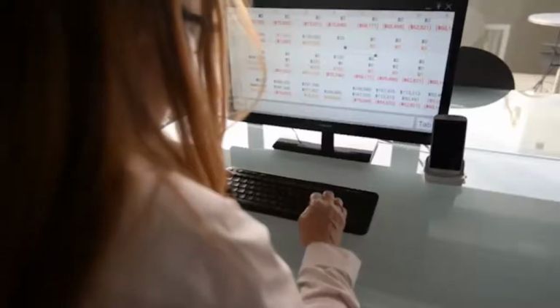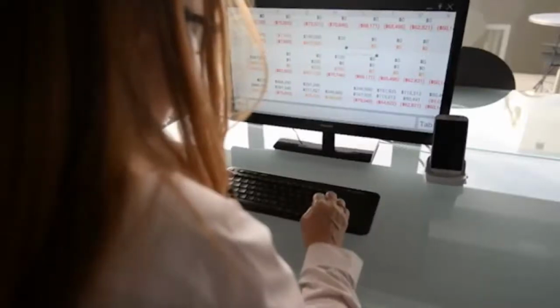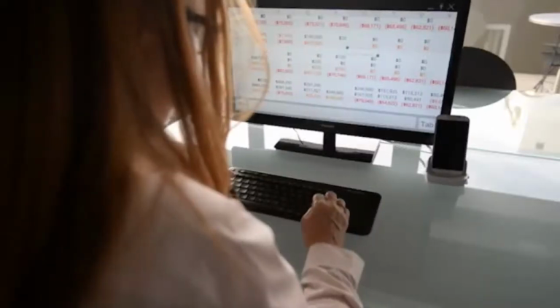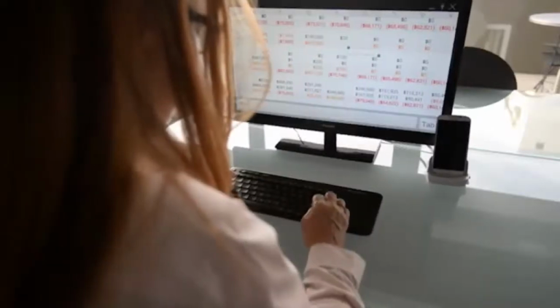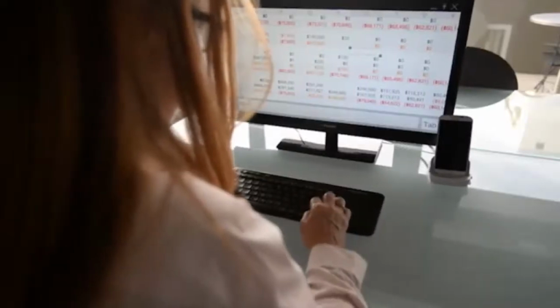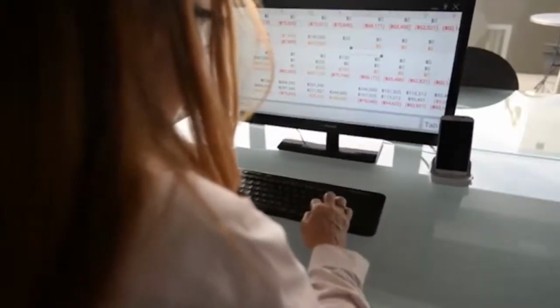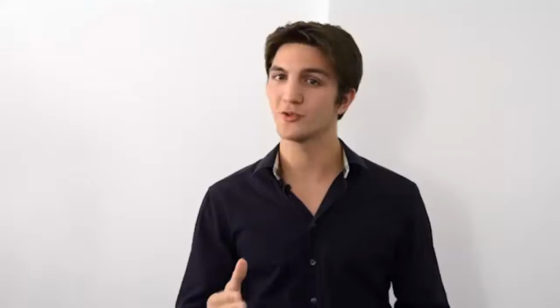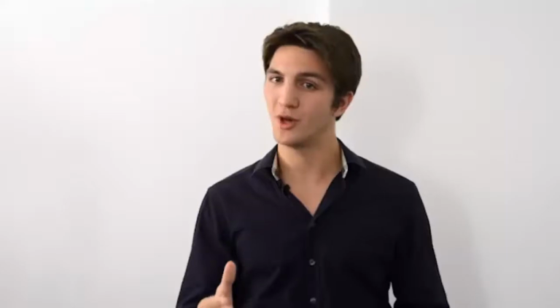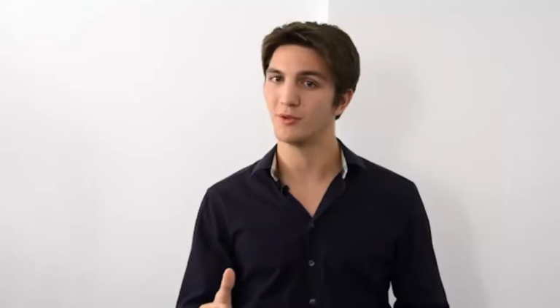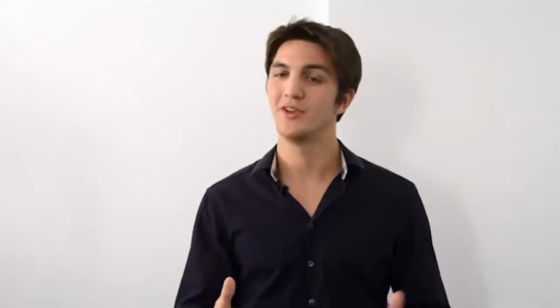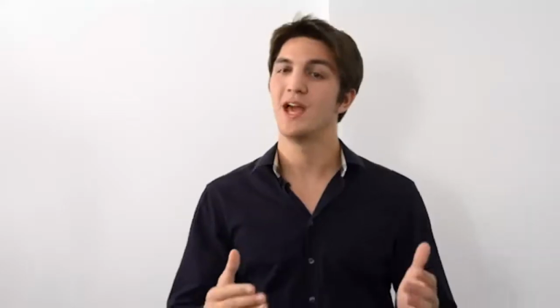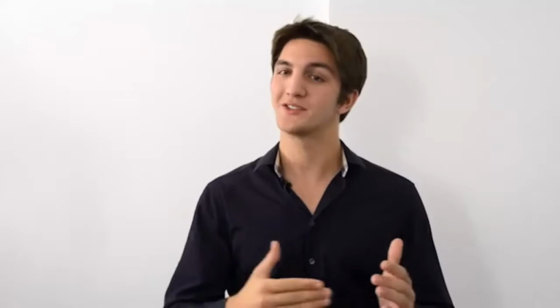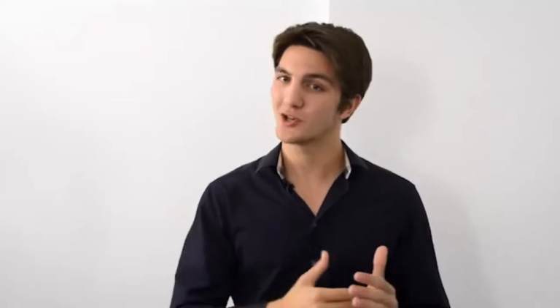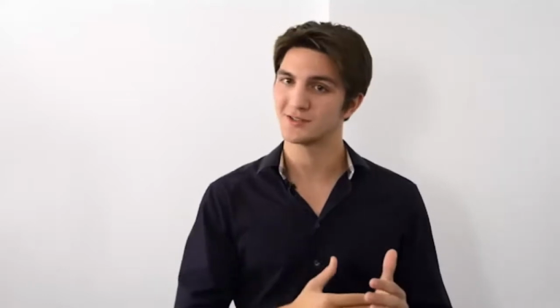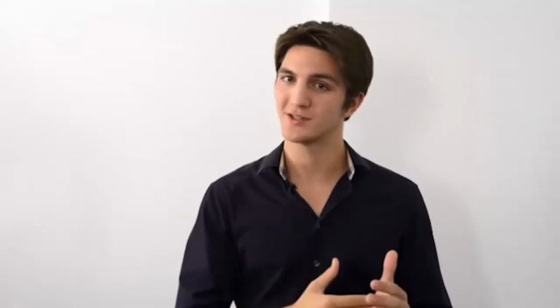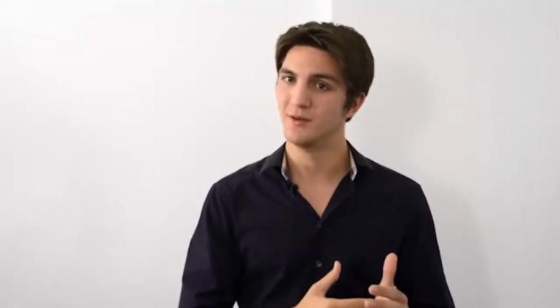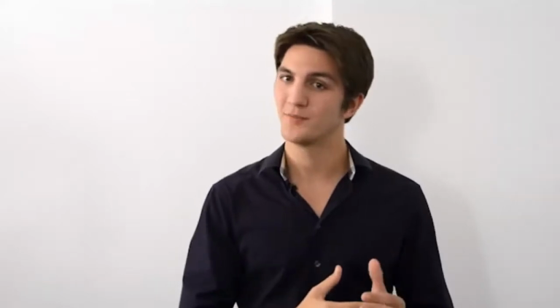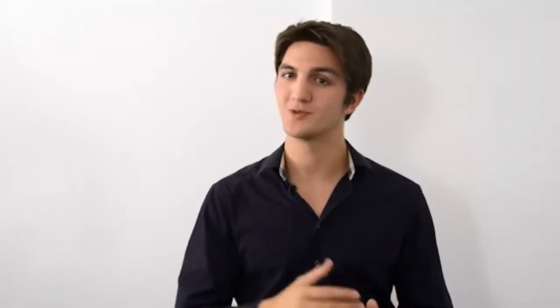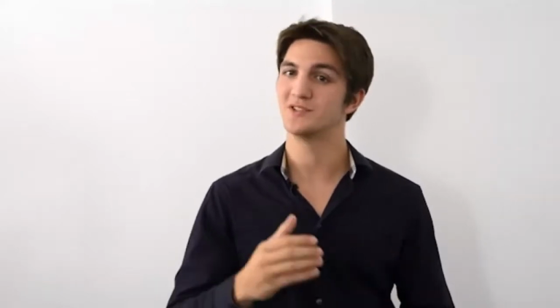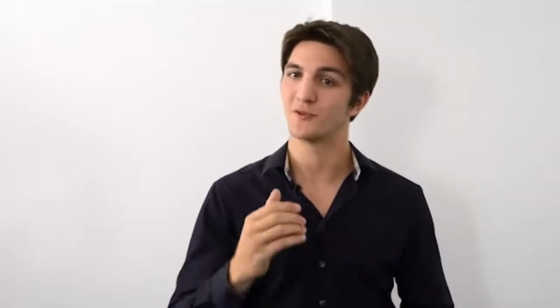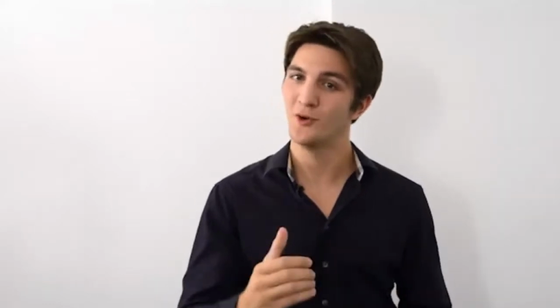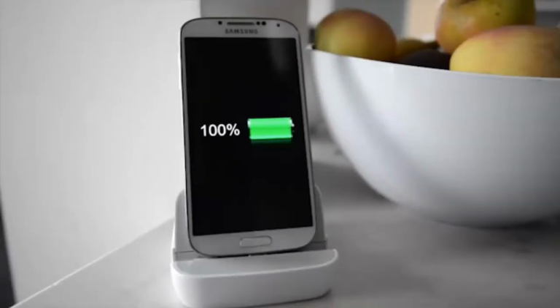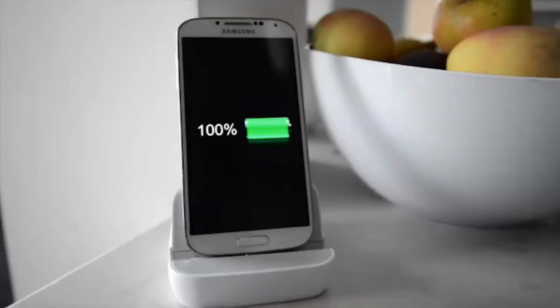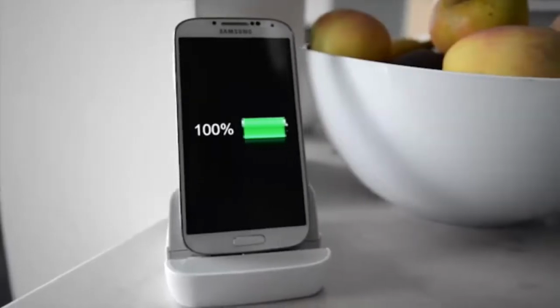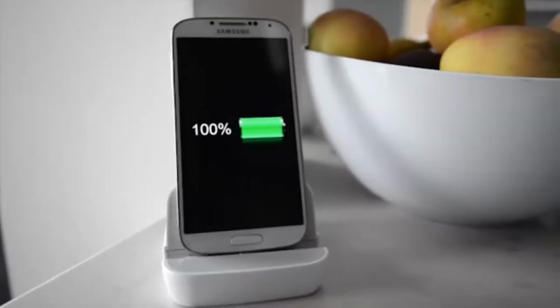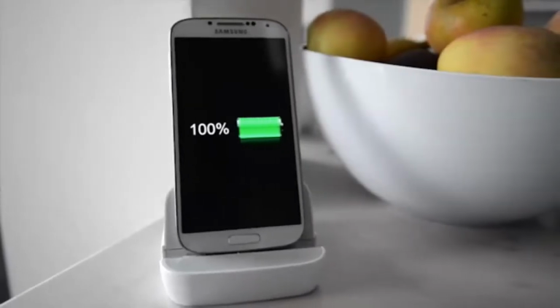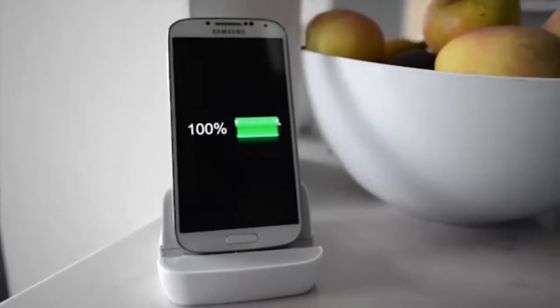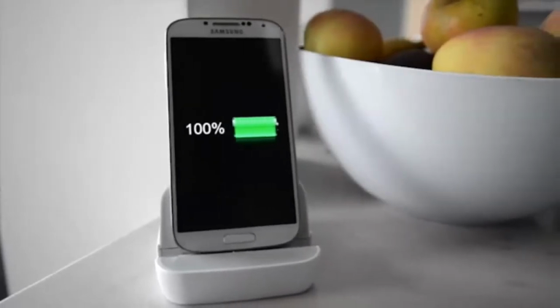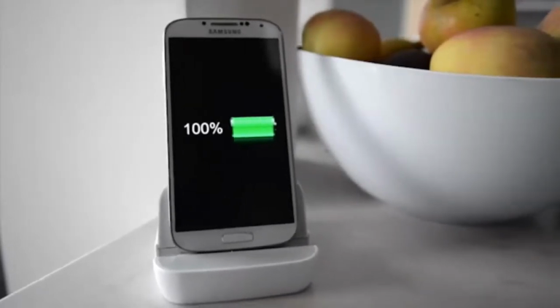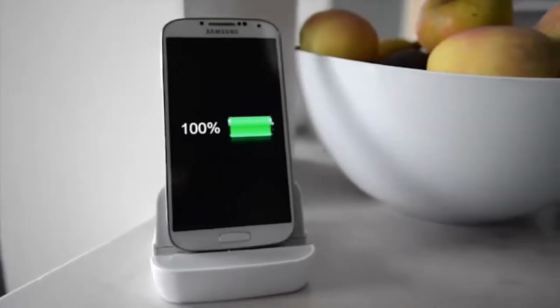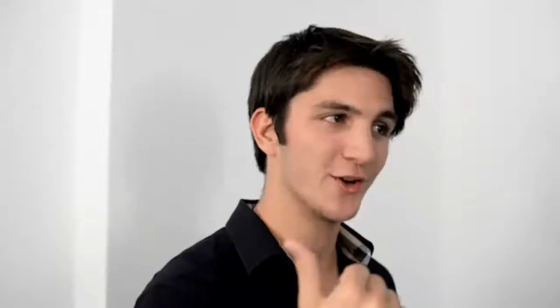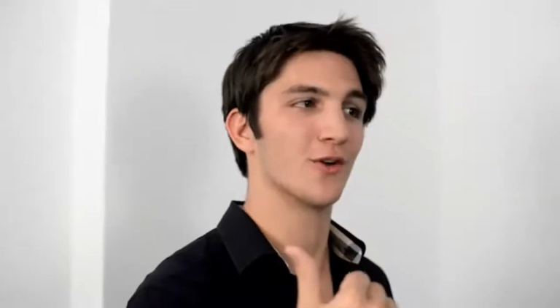Andronium also doubles as a charging station, which means your phone is always ready to go.